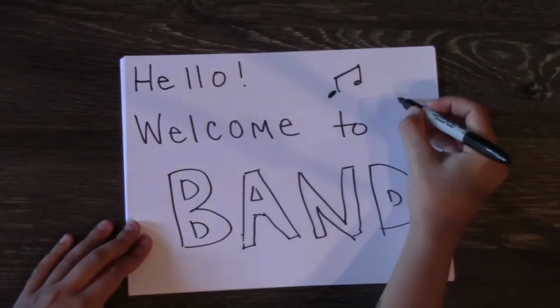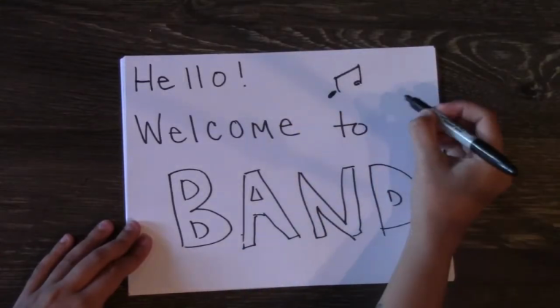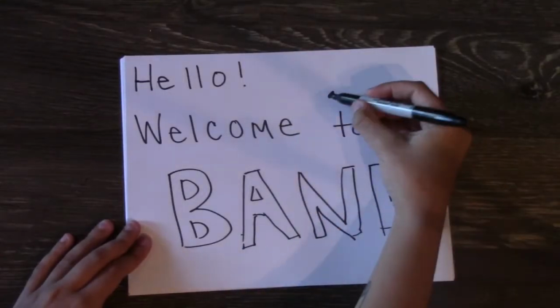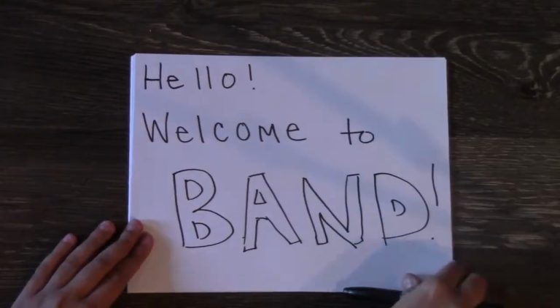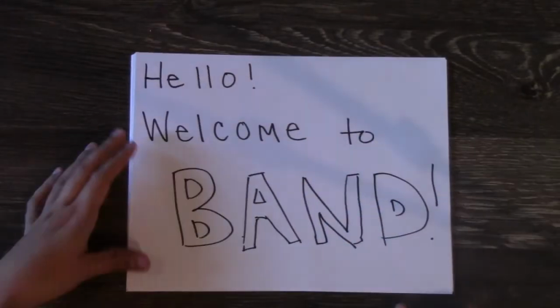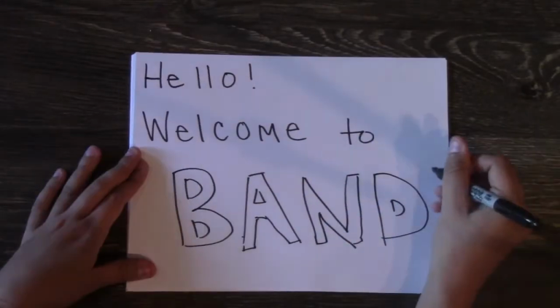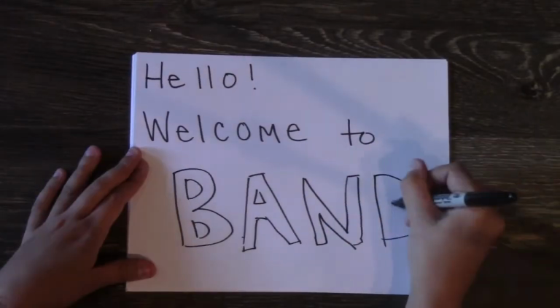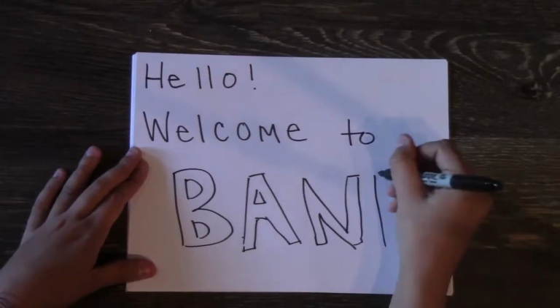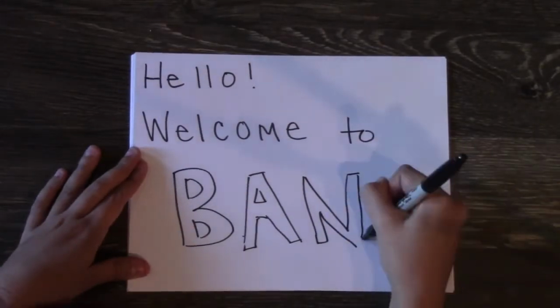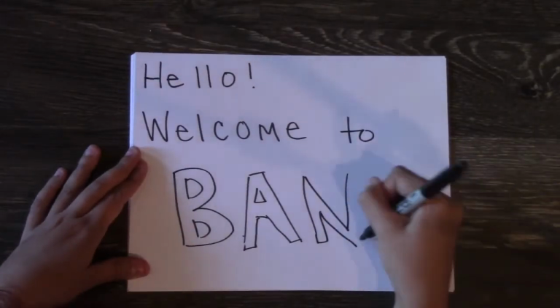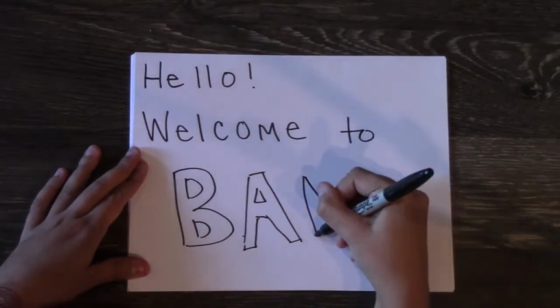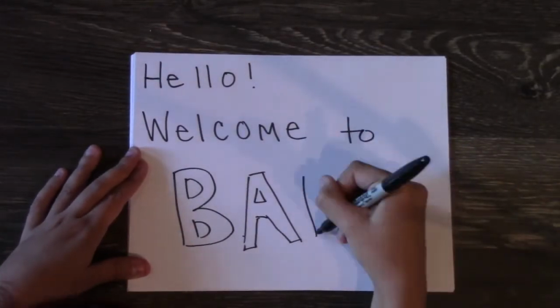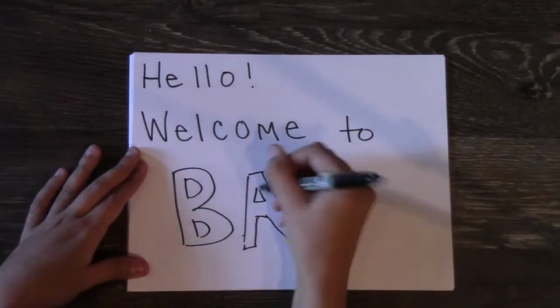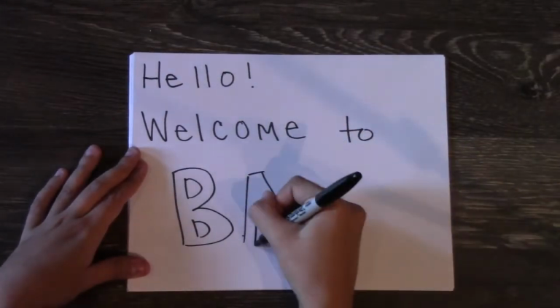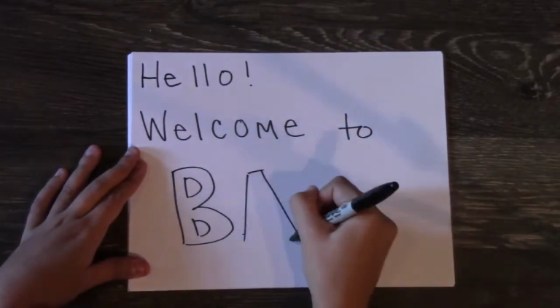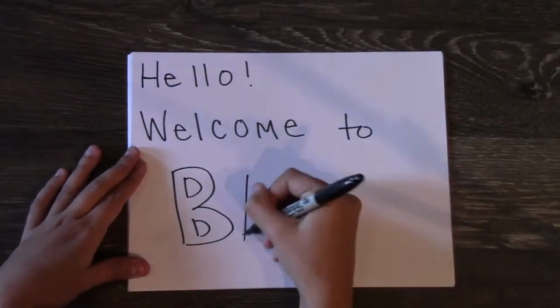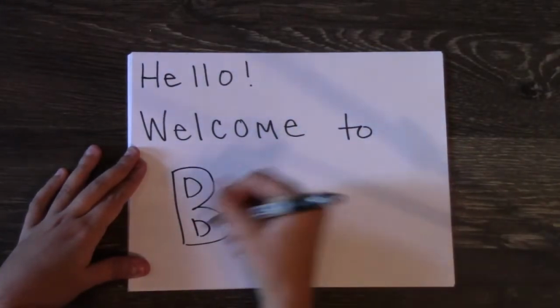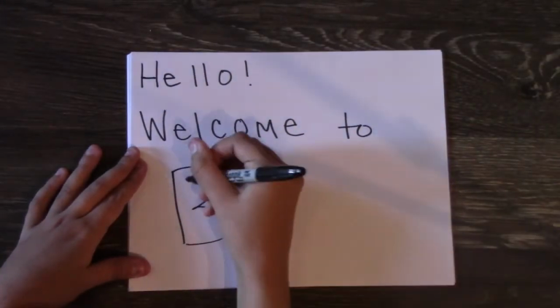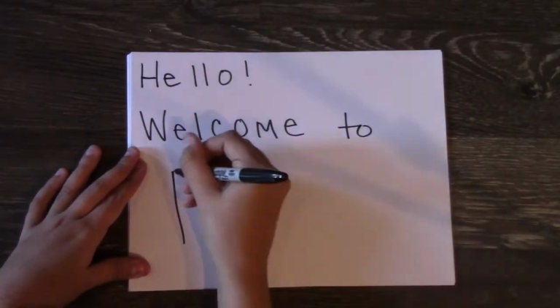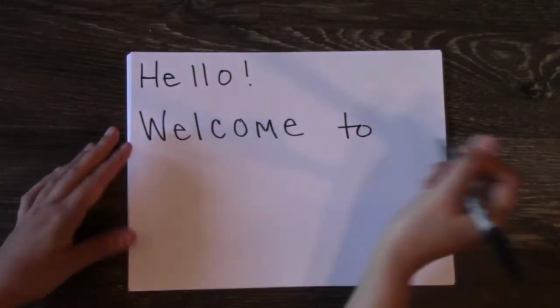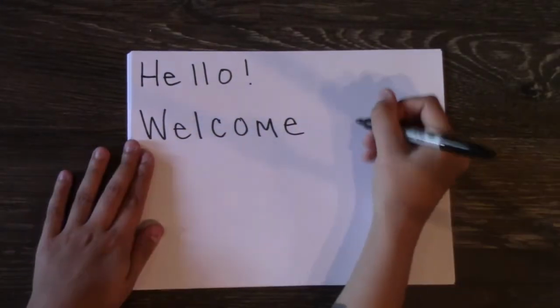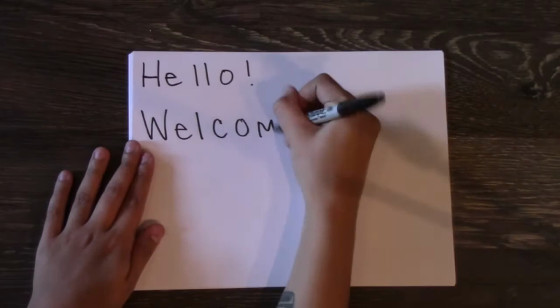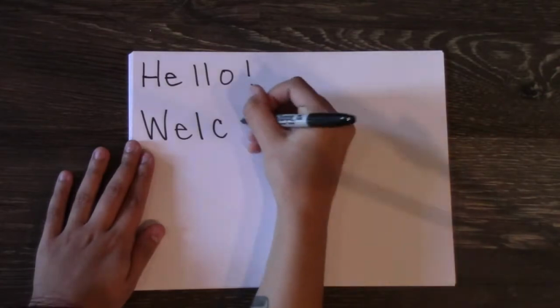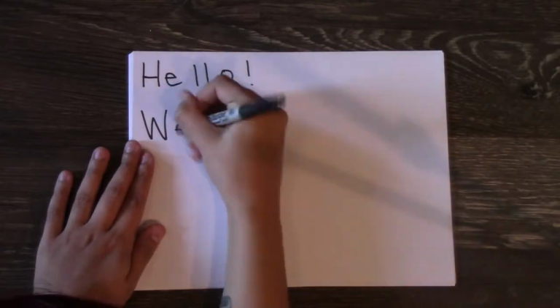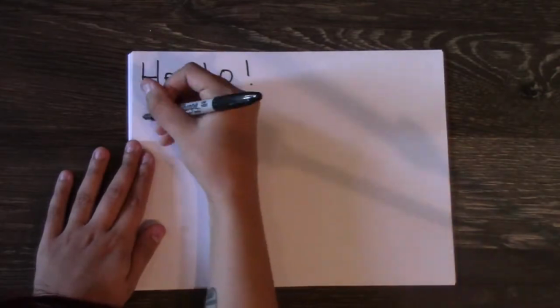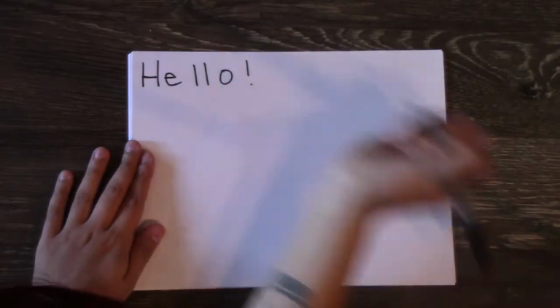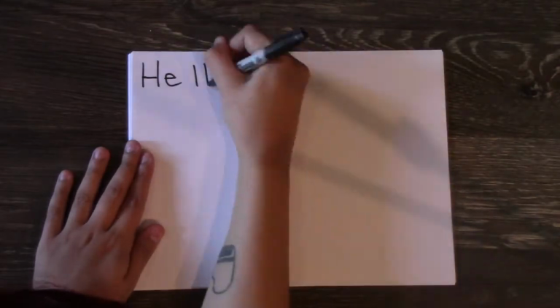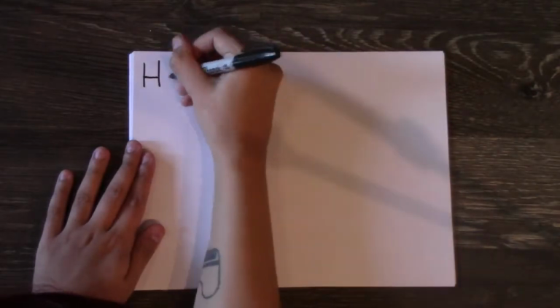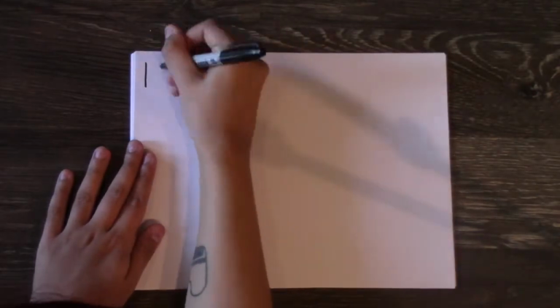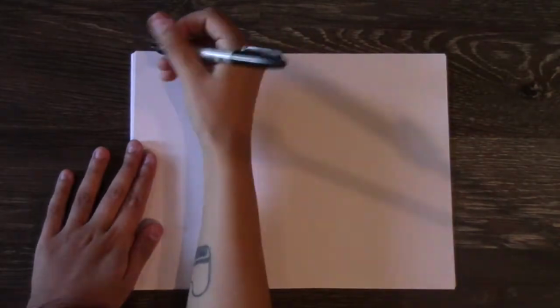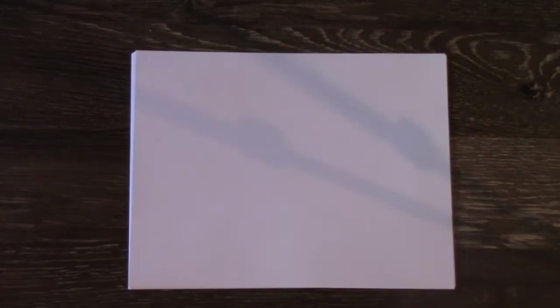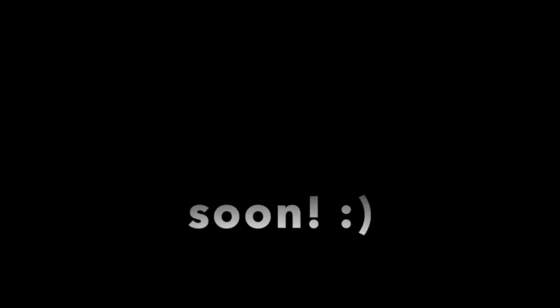Alrighty, that's all from me. I hope you pick up a recruitment form soon, and I can't wait to see you all!